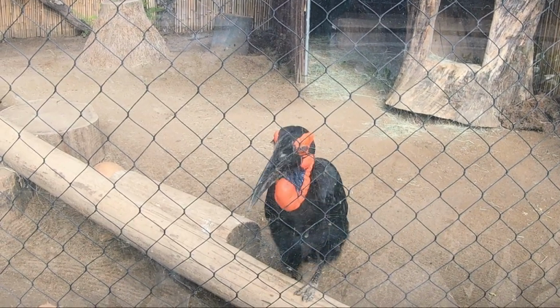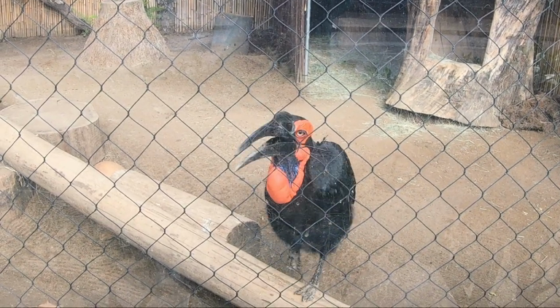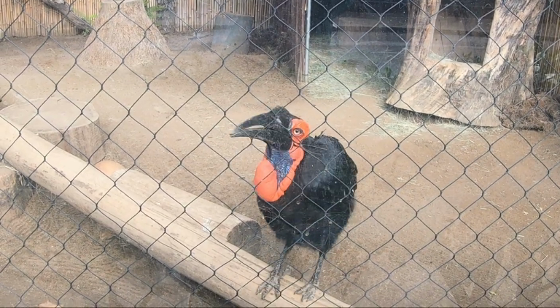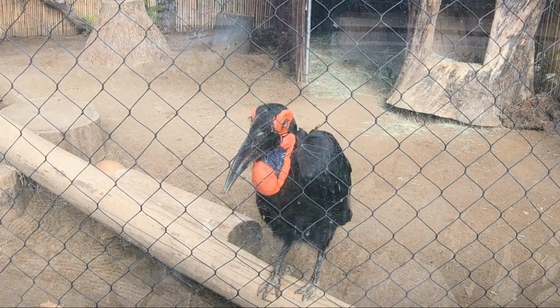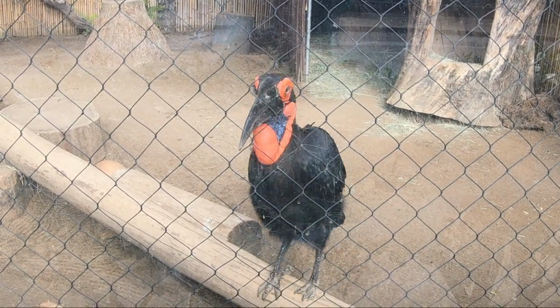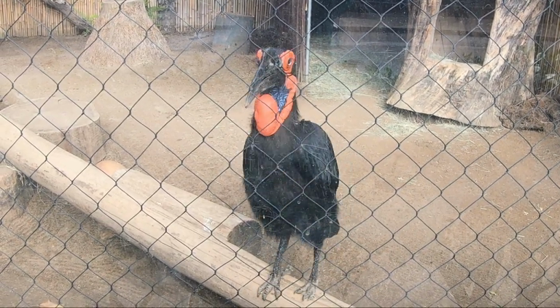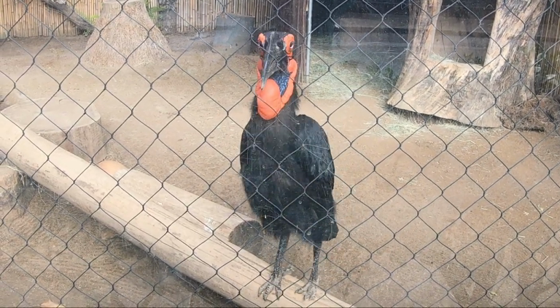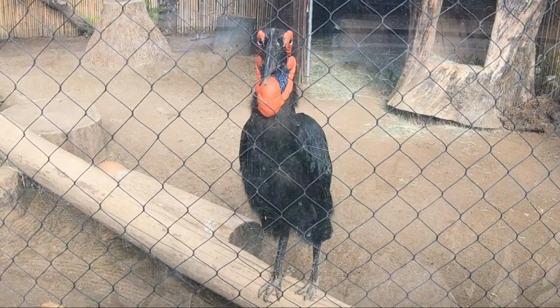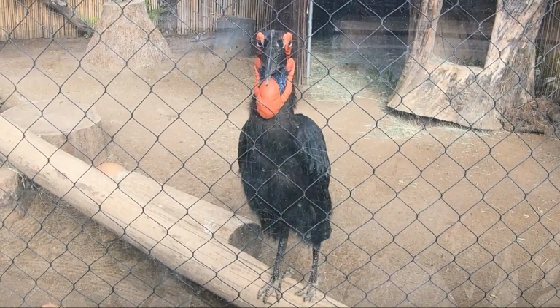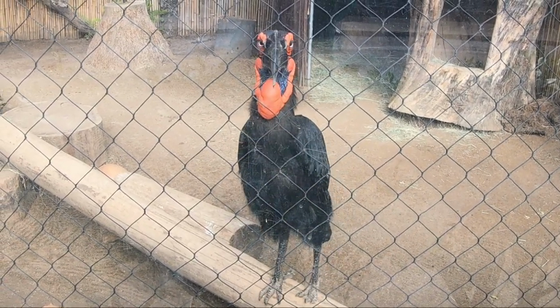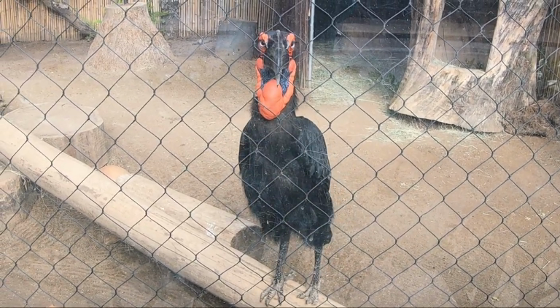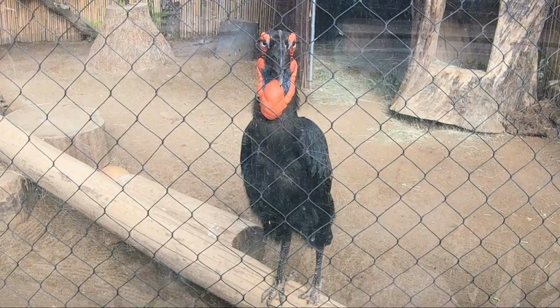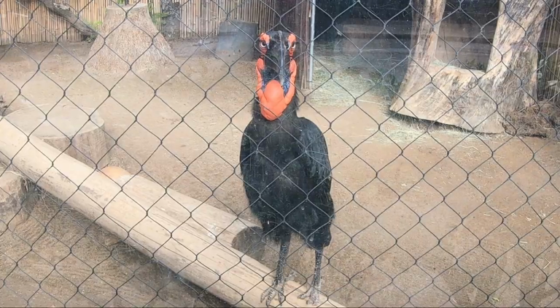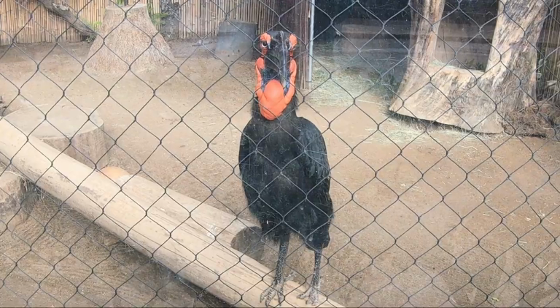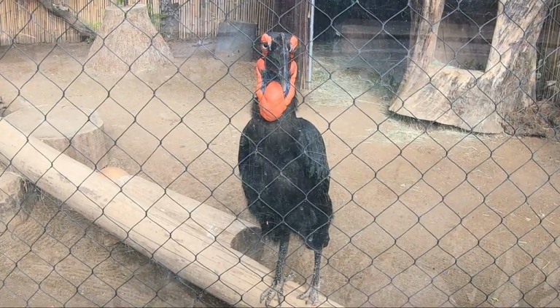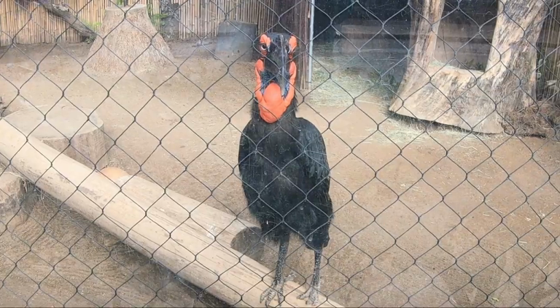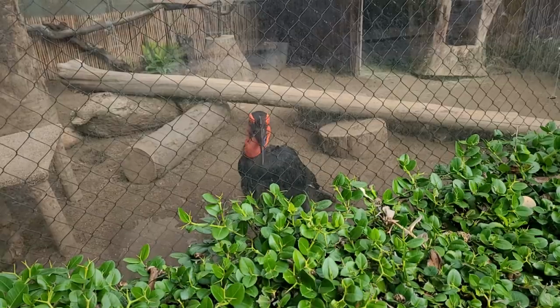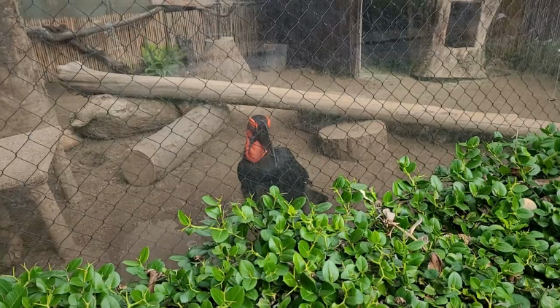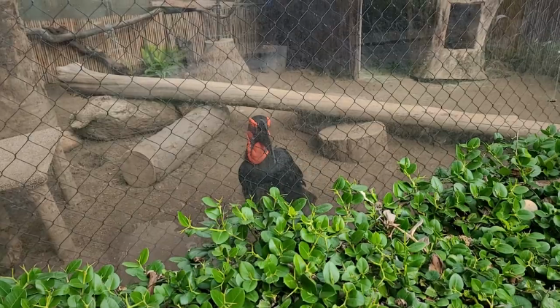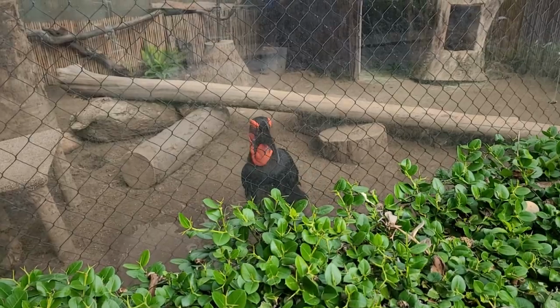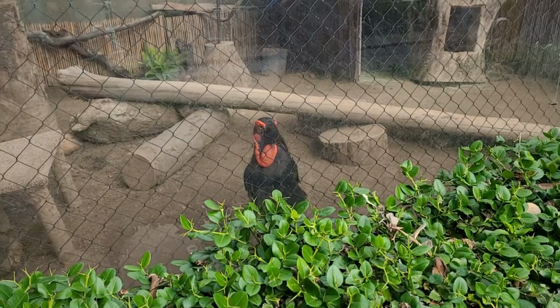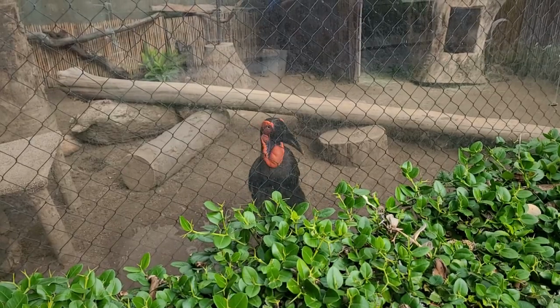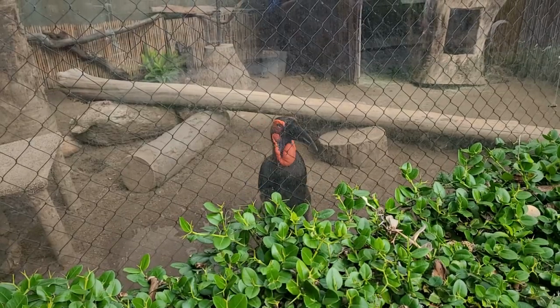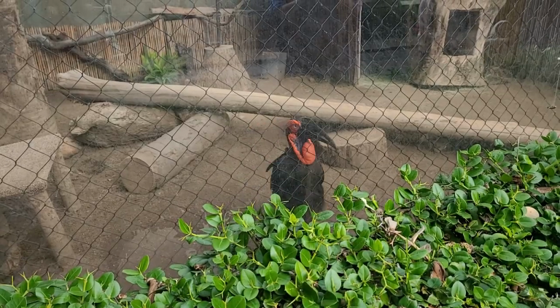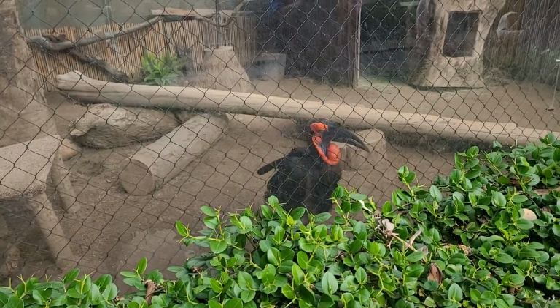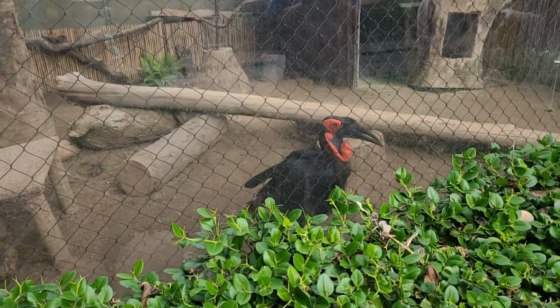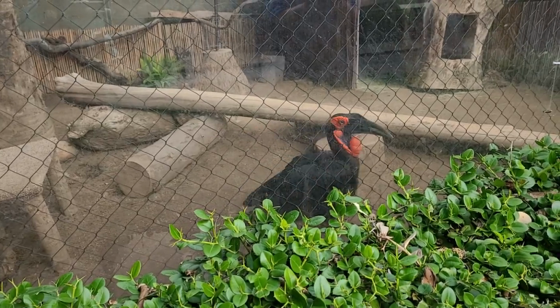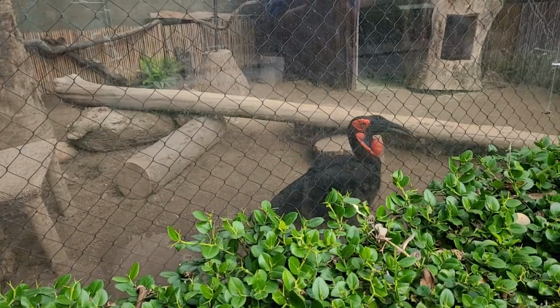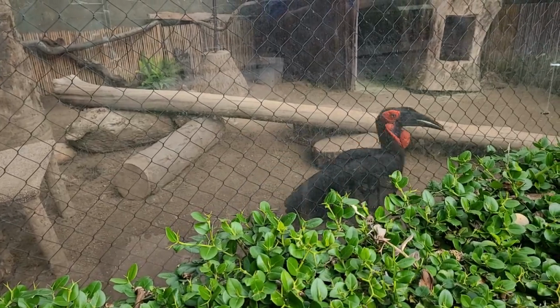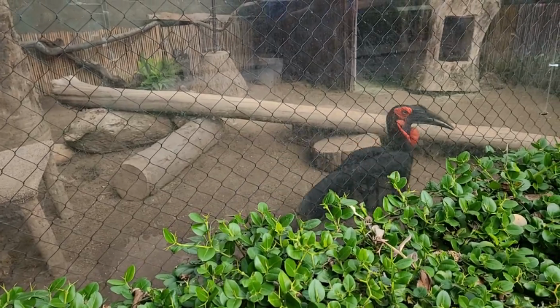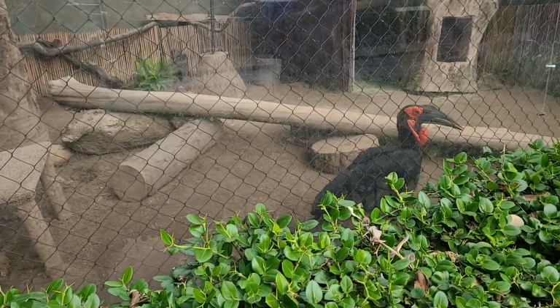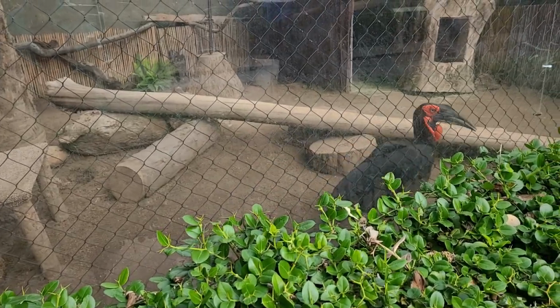Two eggs are laid in early summer. The chicks will hatch between 3 to 14 days apart, and only one will generally survive.